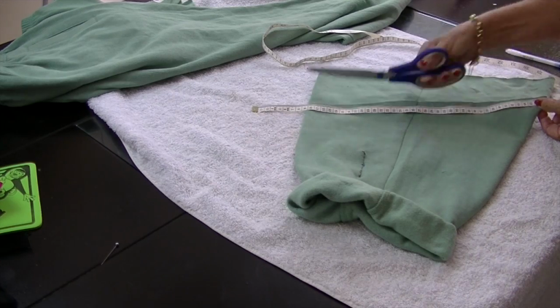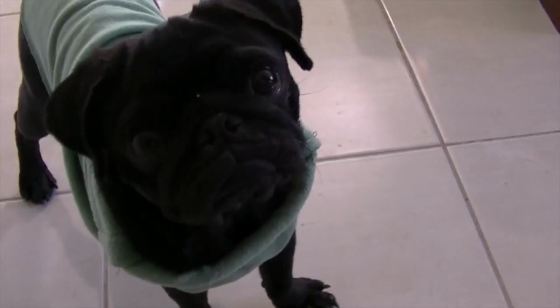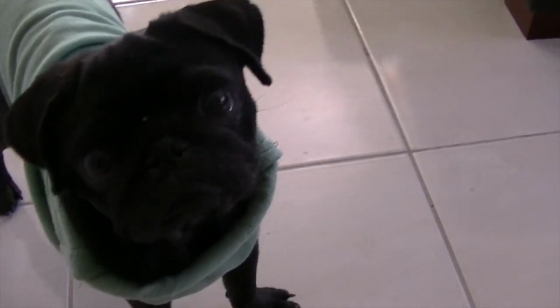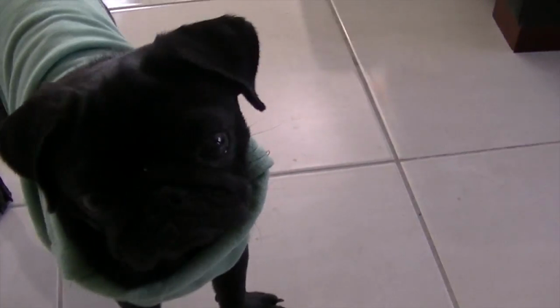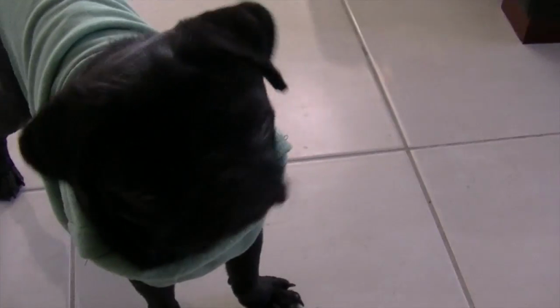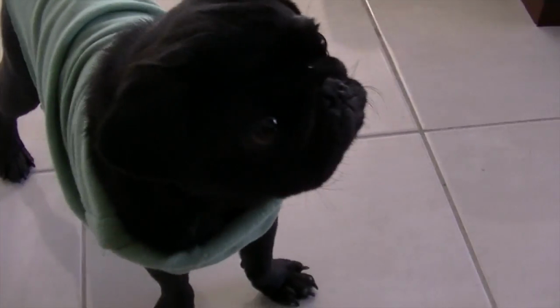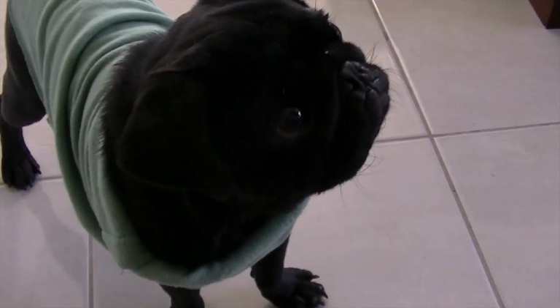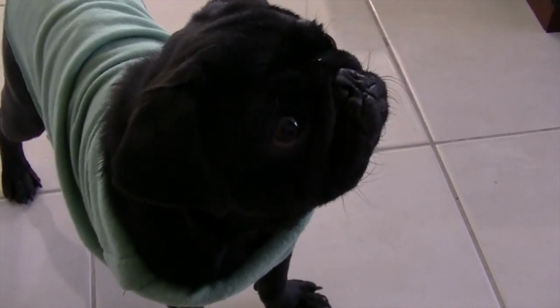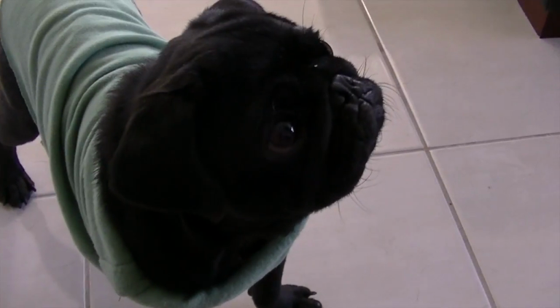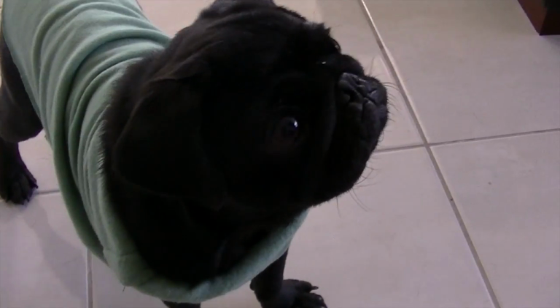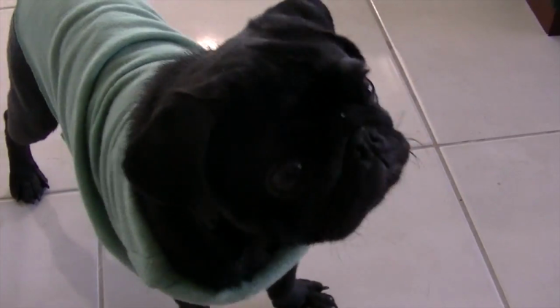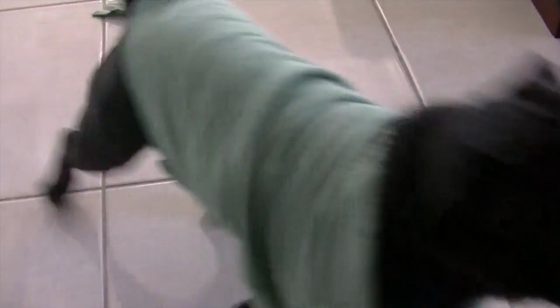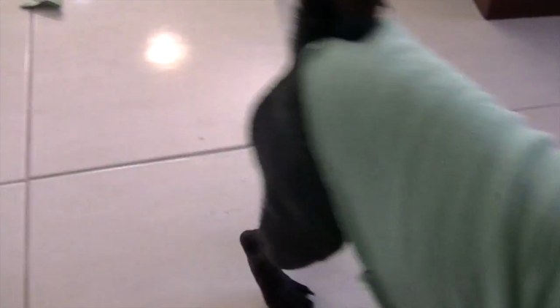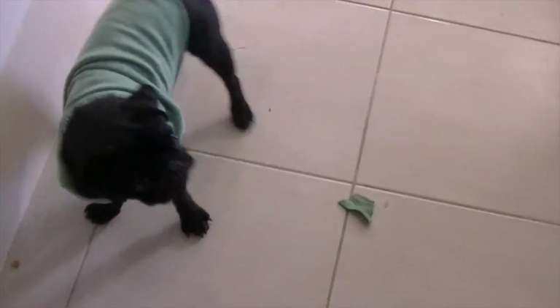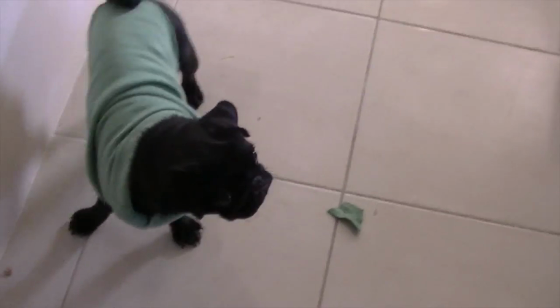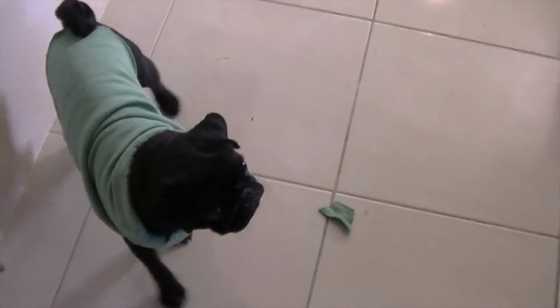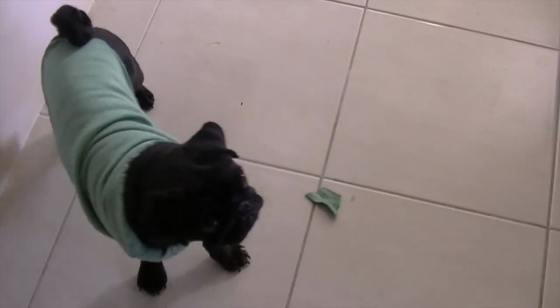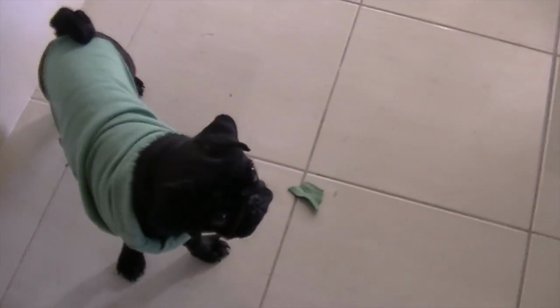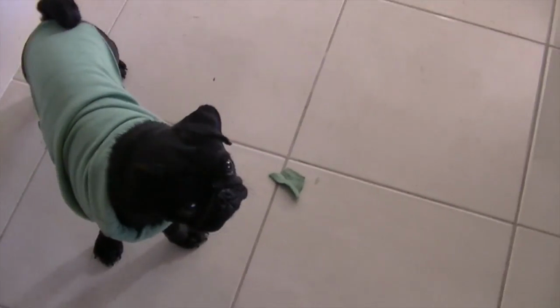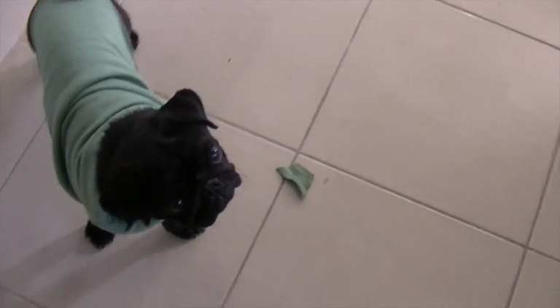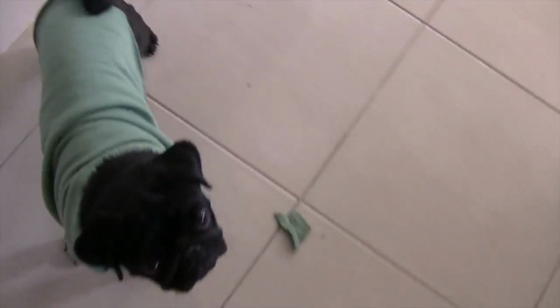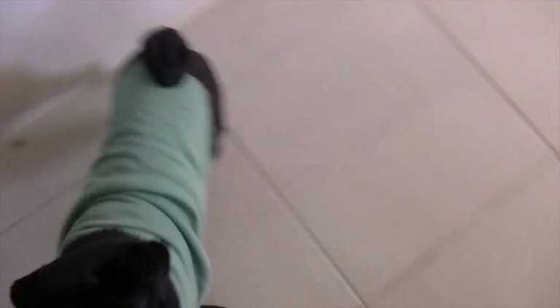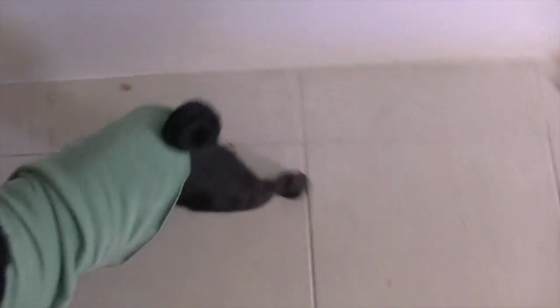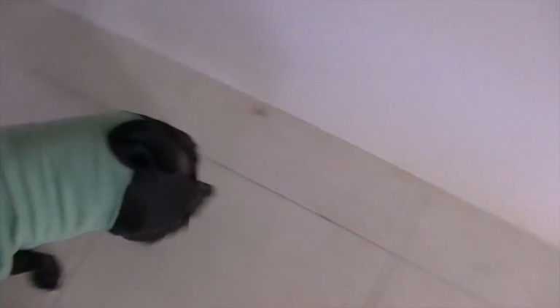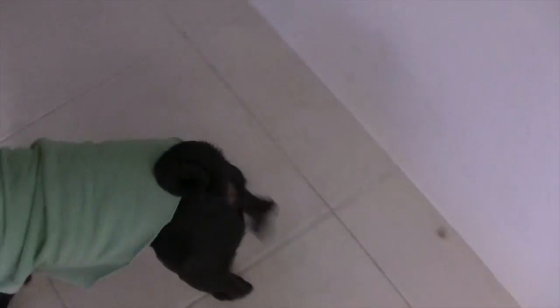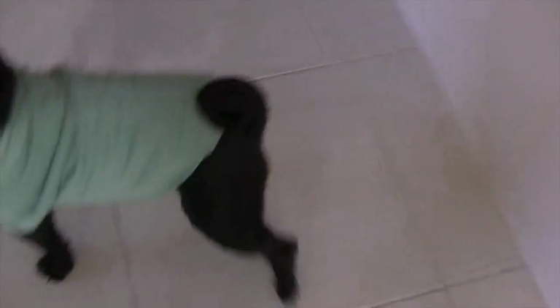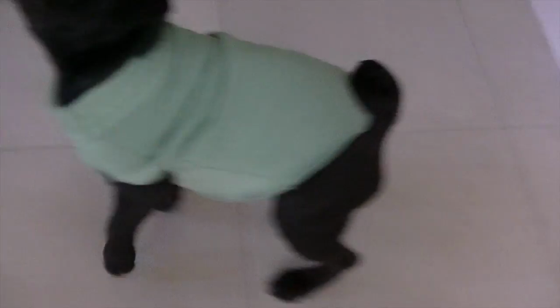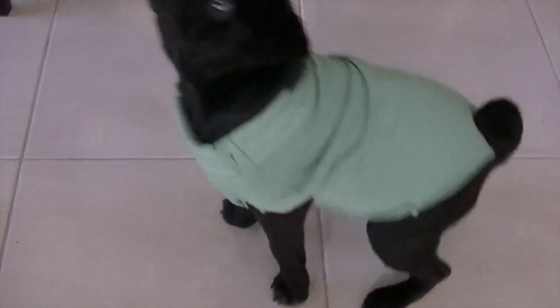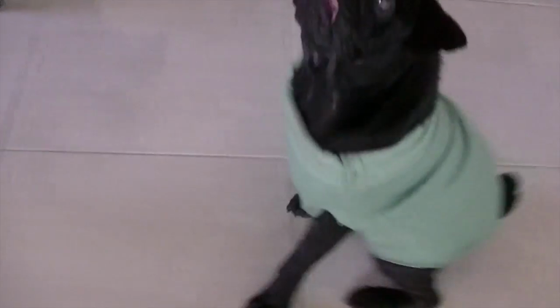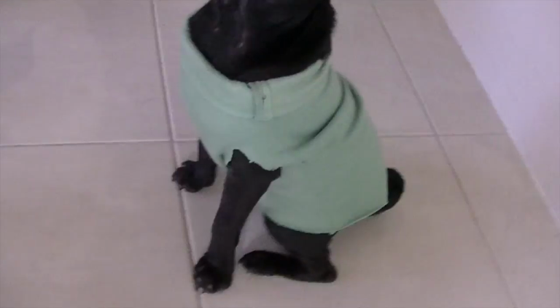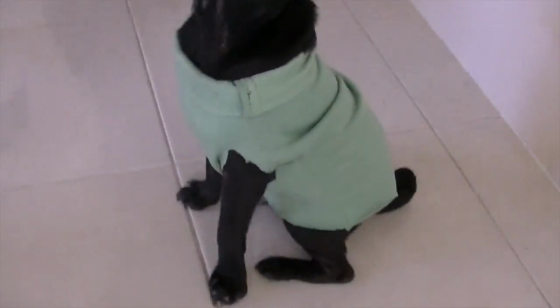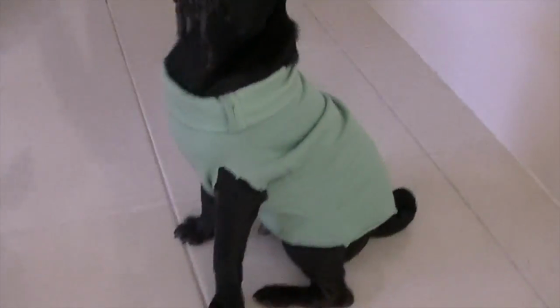Try the jacket on your pup — it should be snug and comfy and allow him freedom of movement.